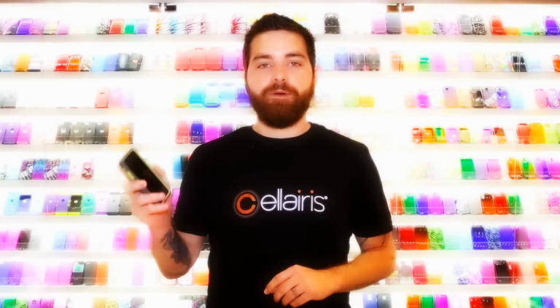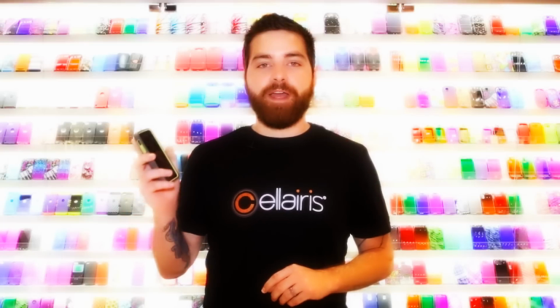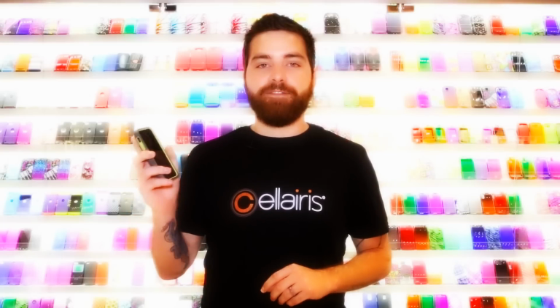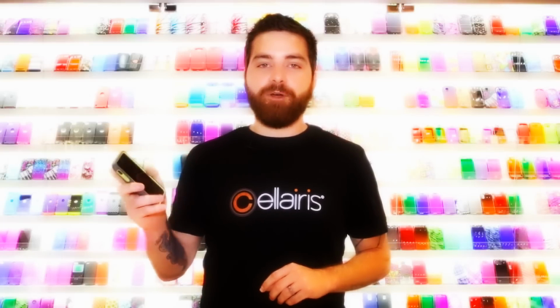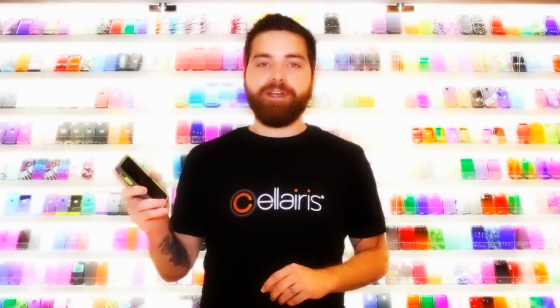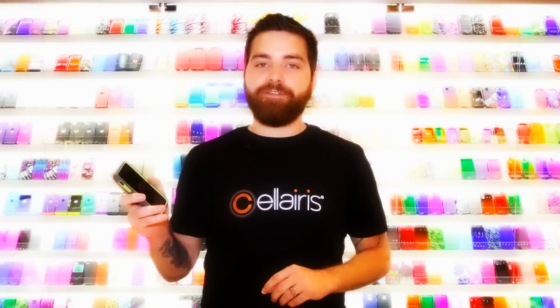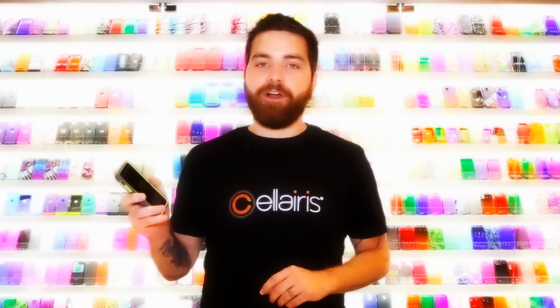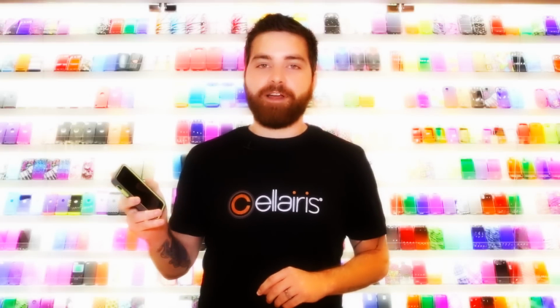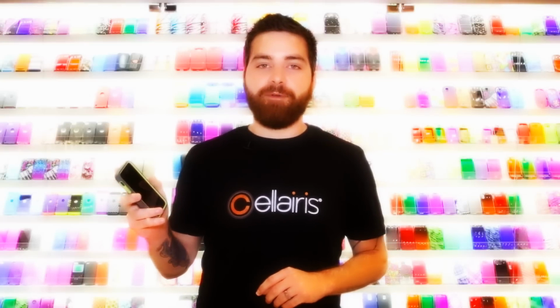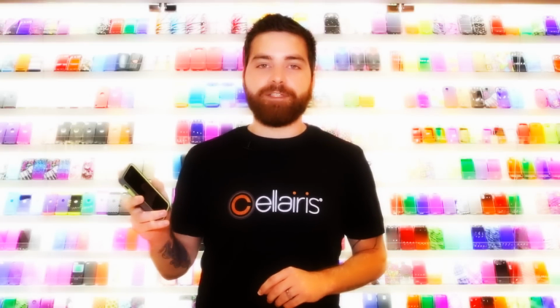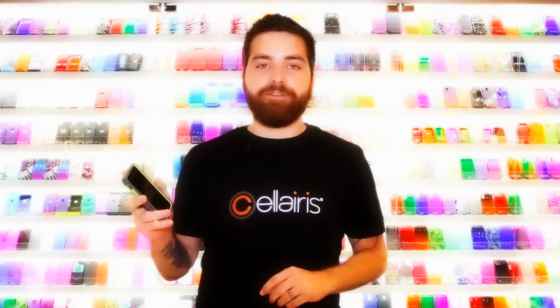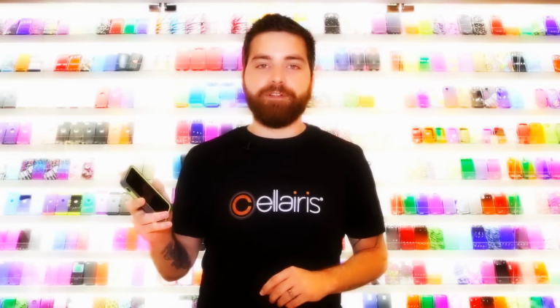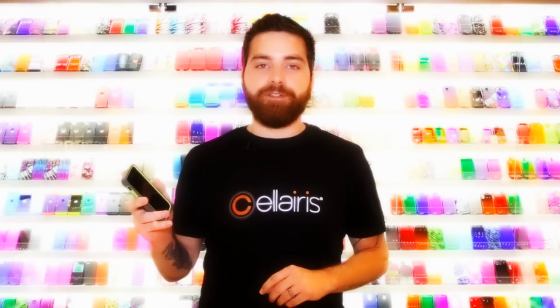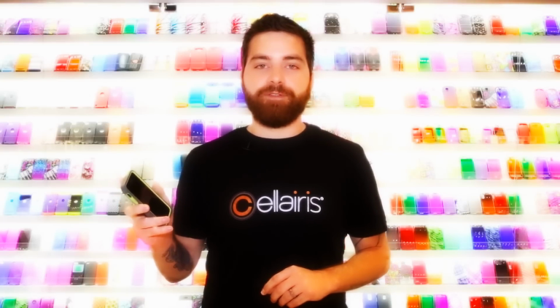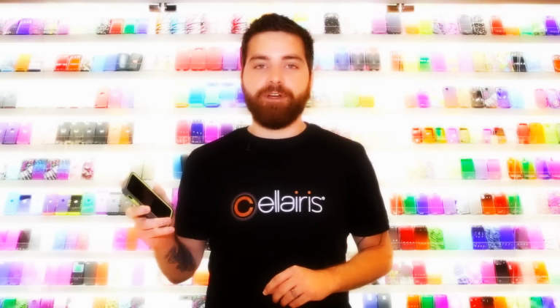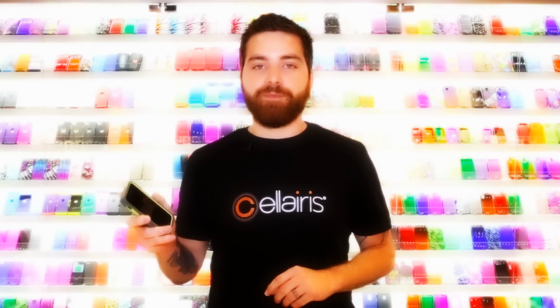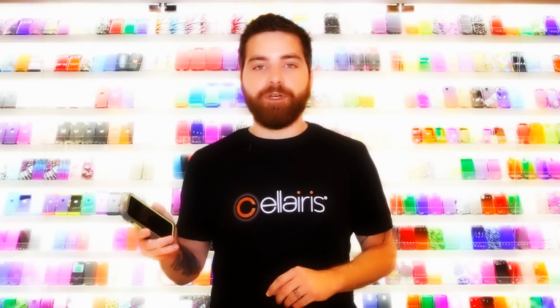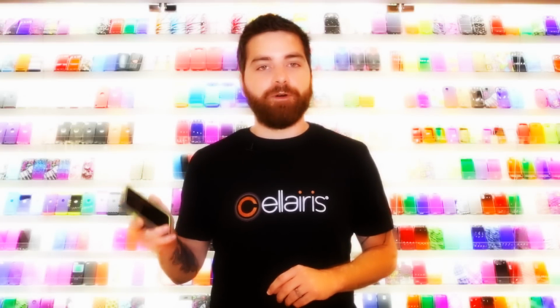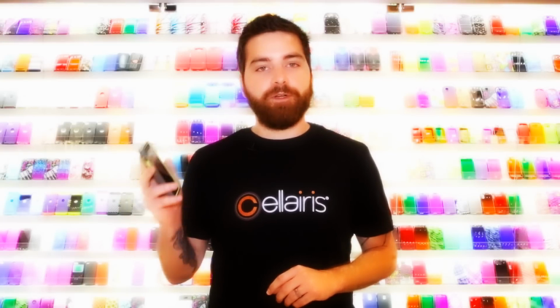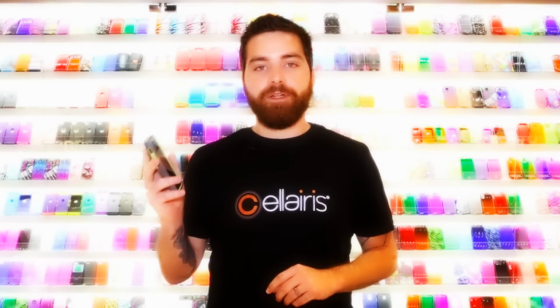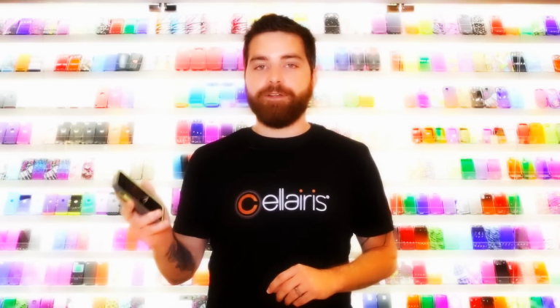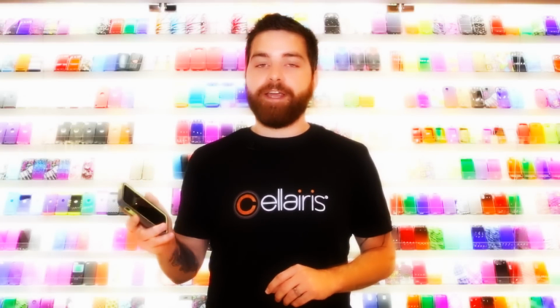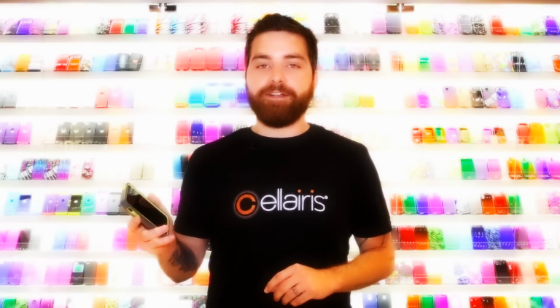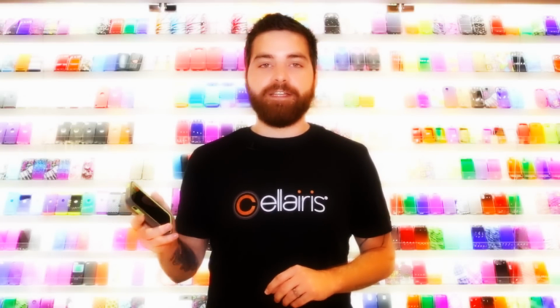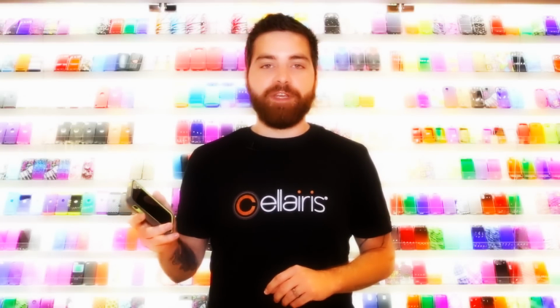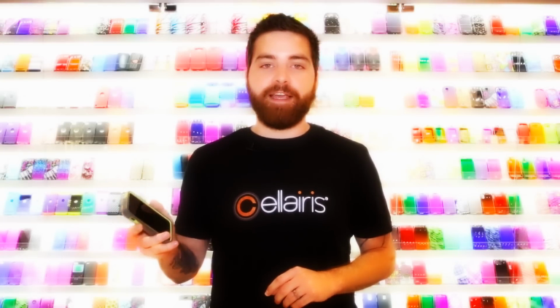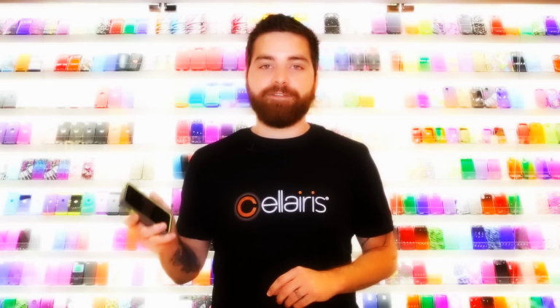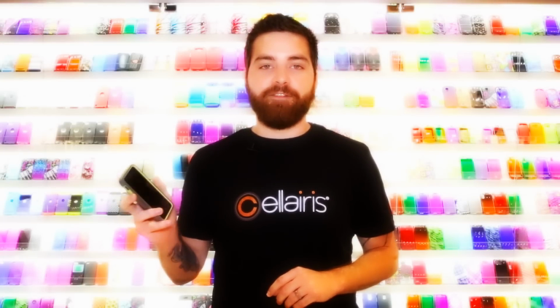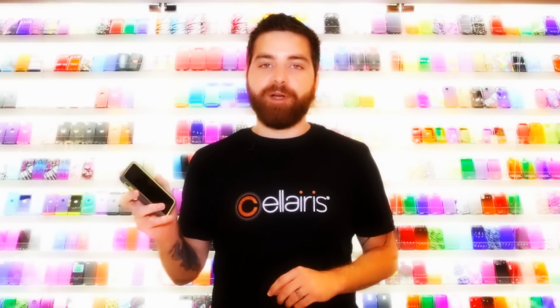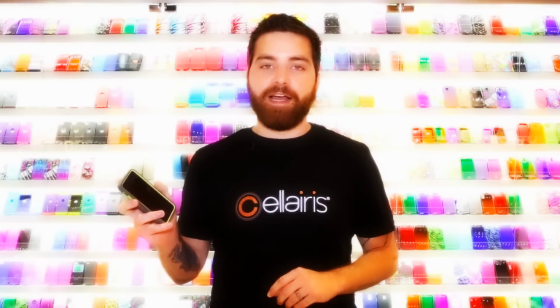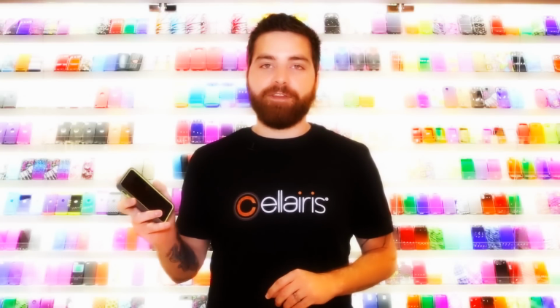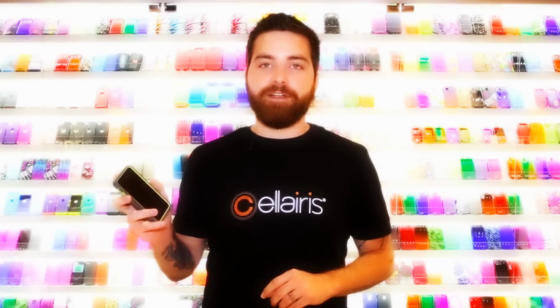We have so many different color combinations for you to choose from, so there's guaranteed to be a case for everybody out there.